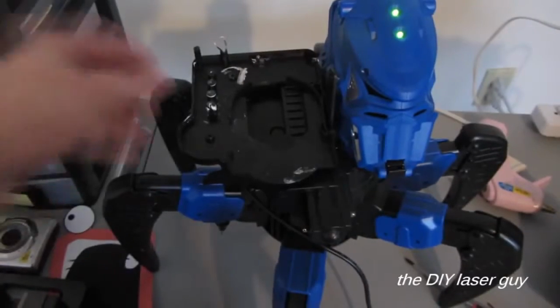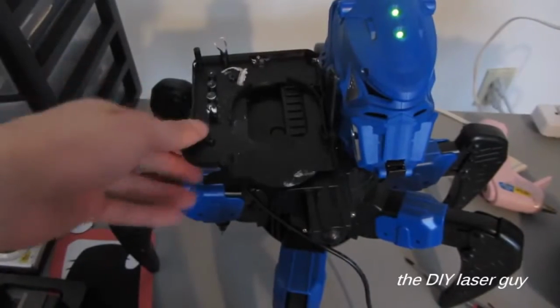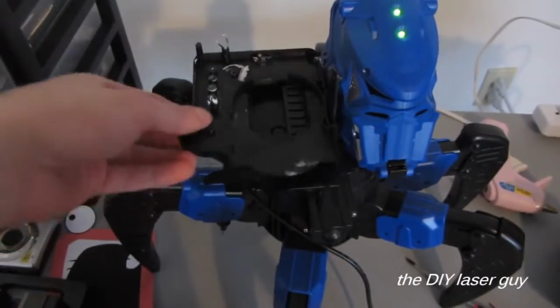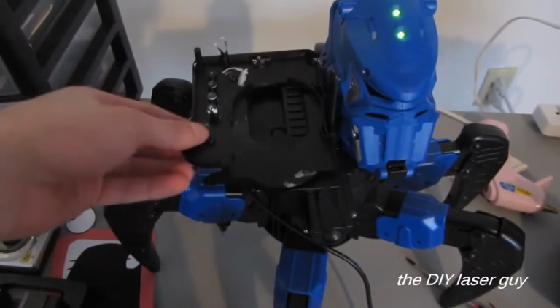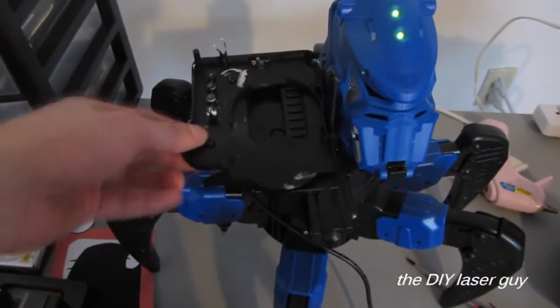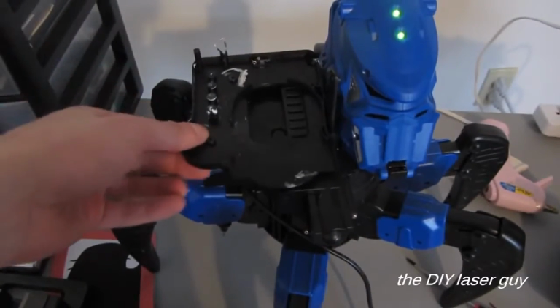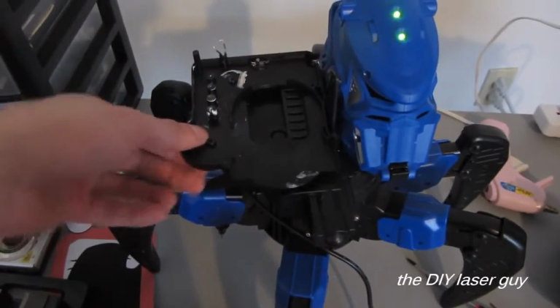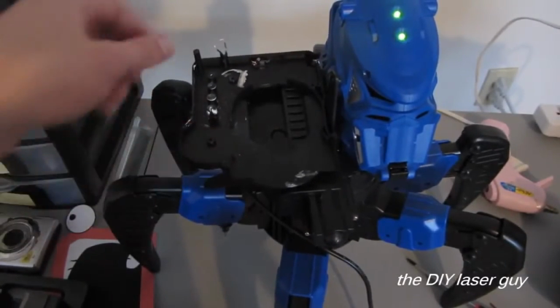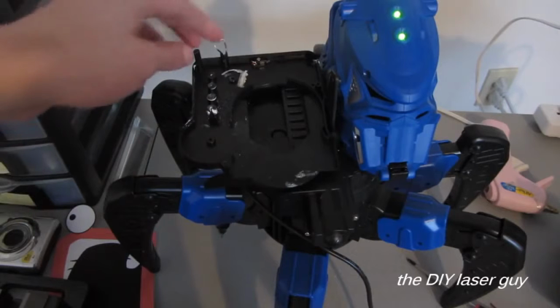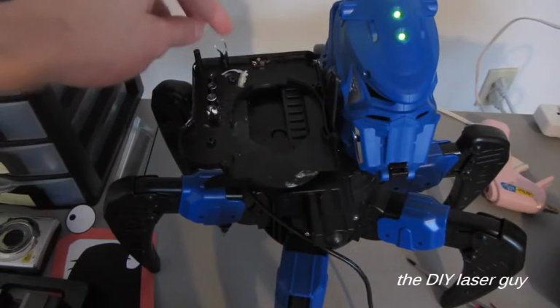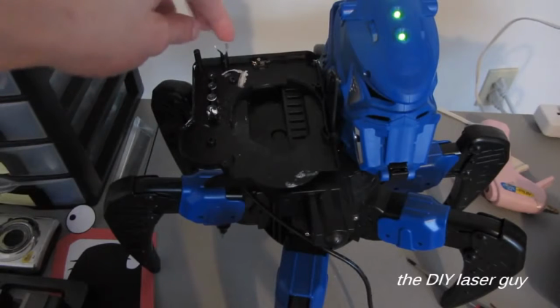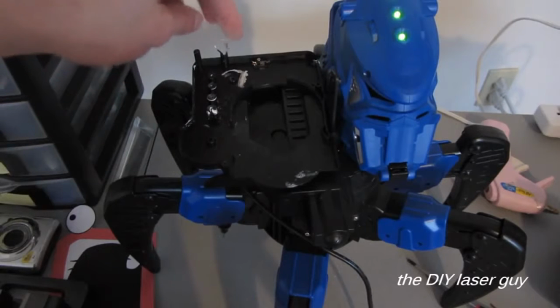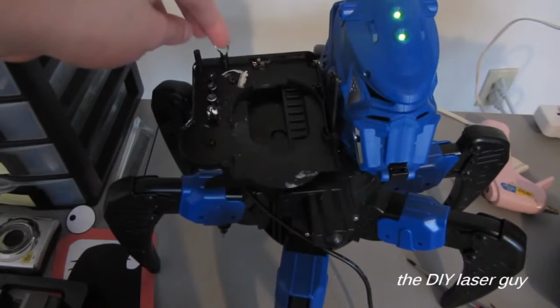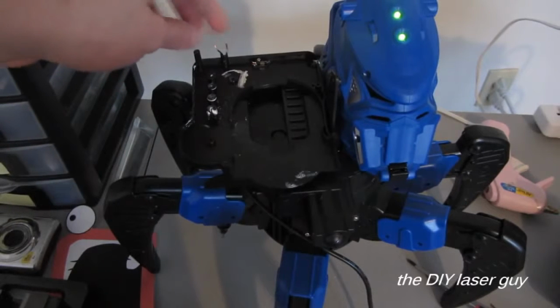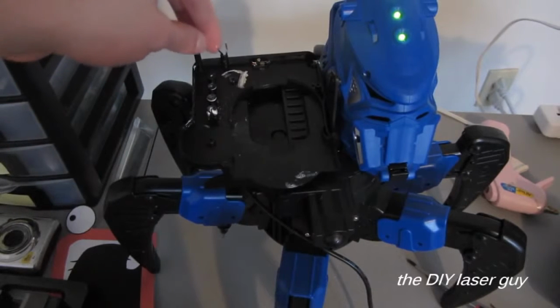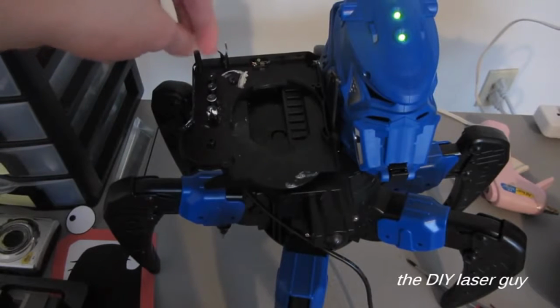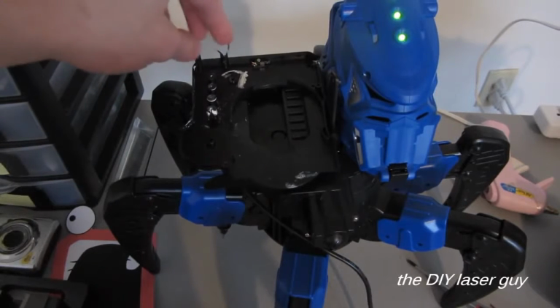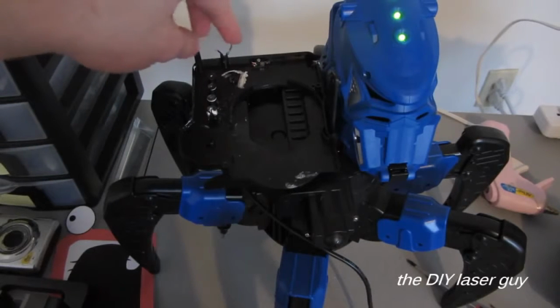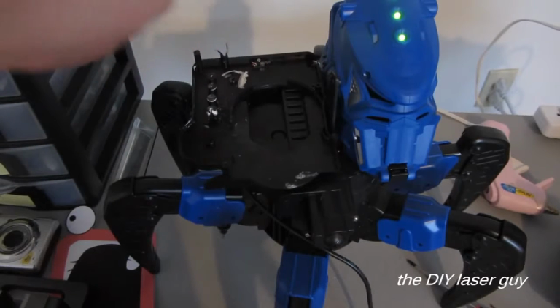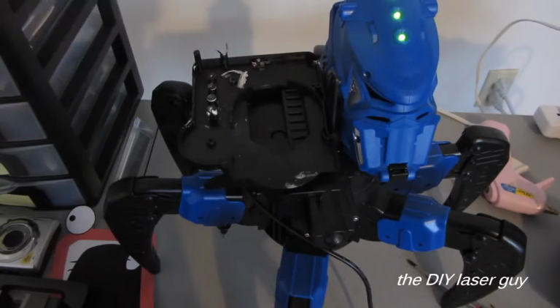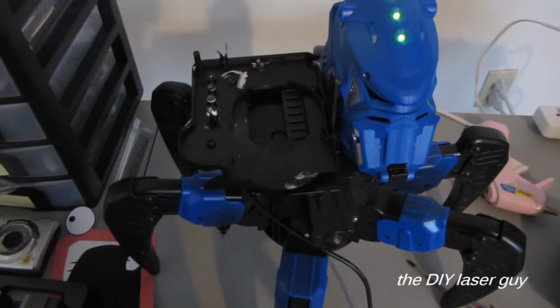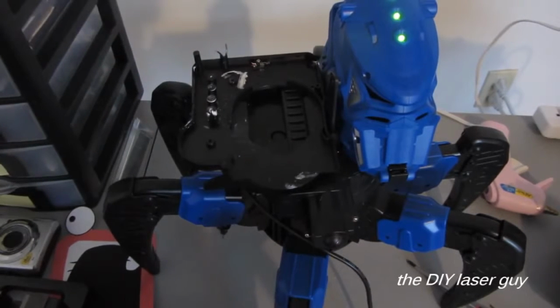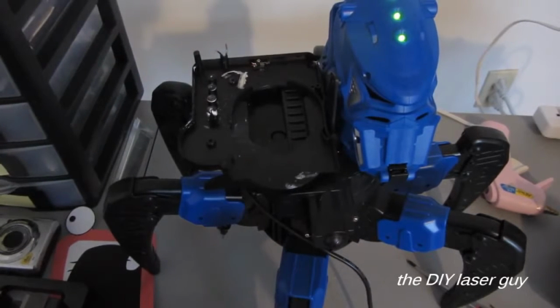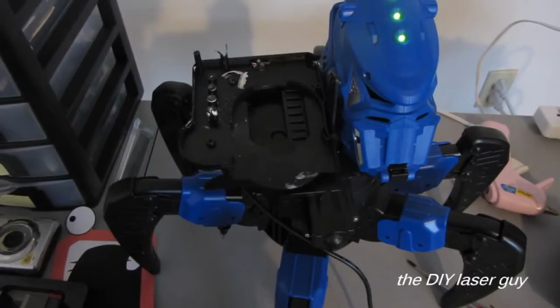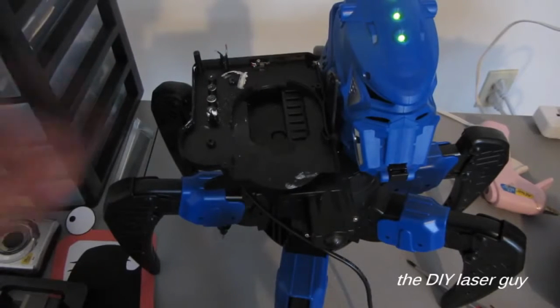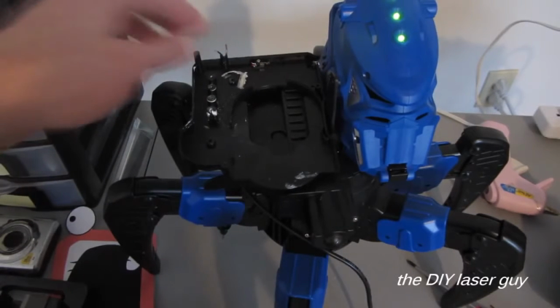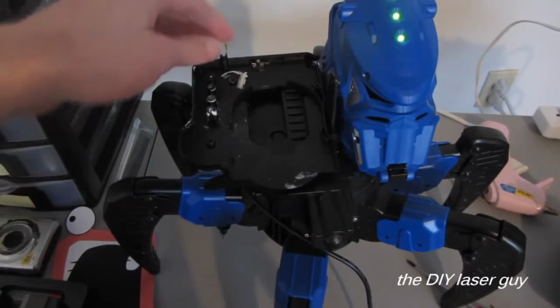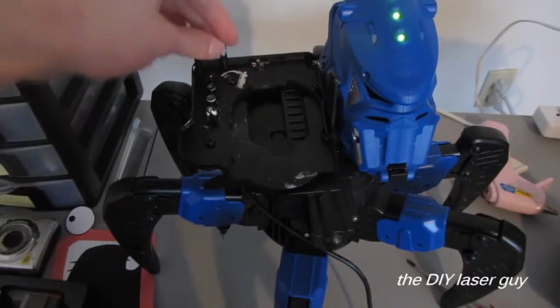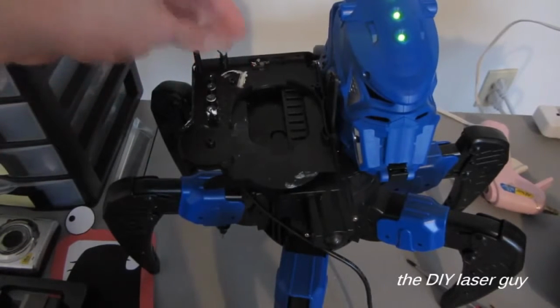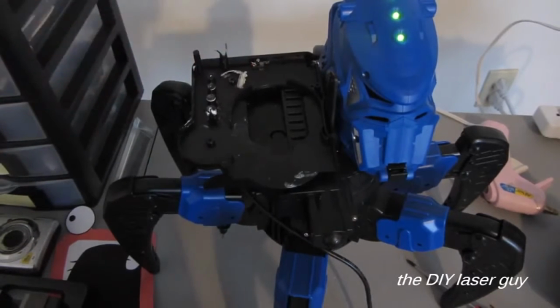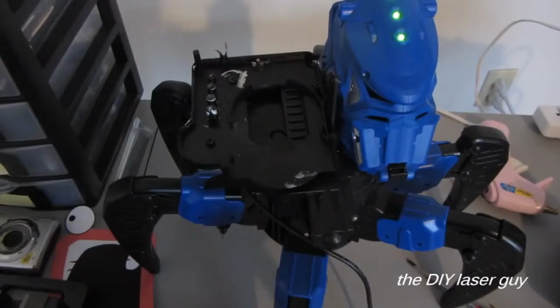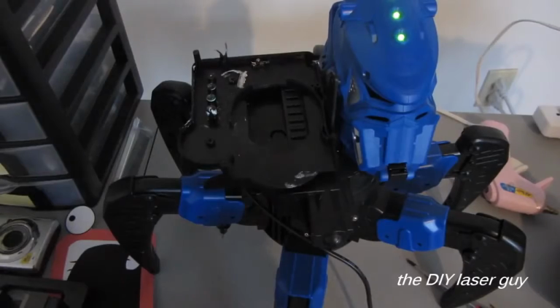So I ripped the top off one of these attachments, and as you can see right there, there's the two wires that I'm going to power the laser with. This should be easier than expected.